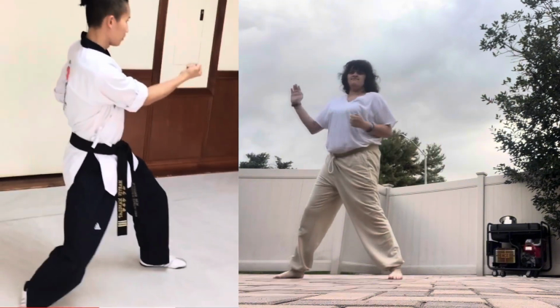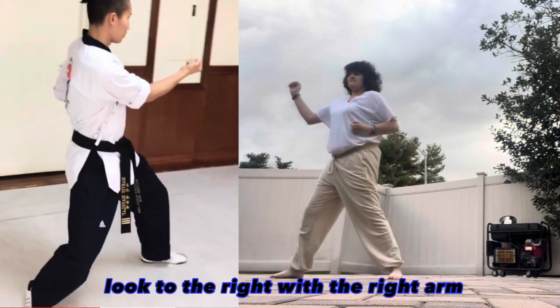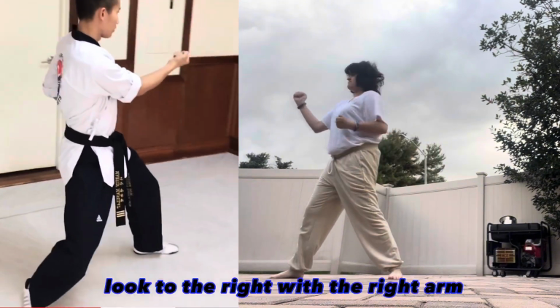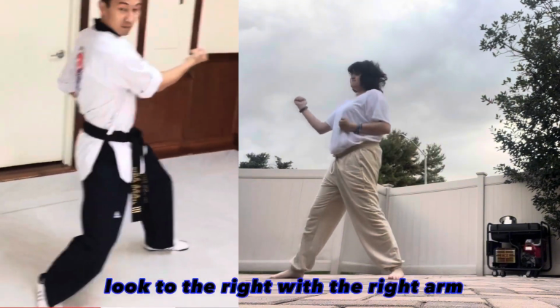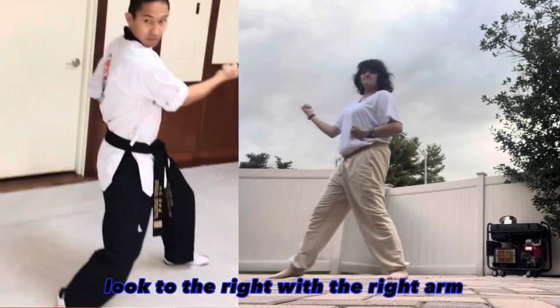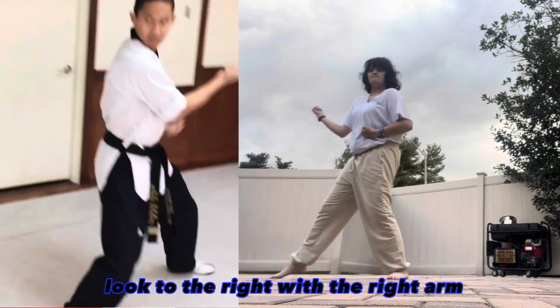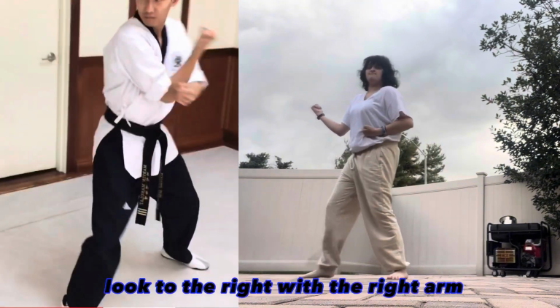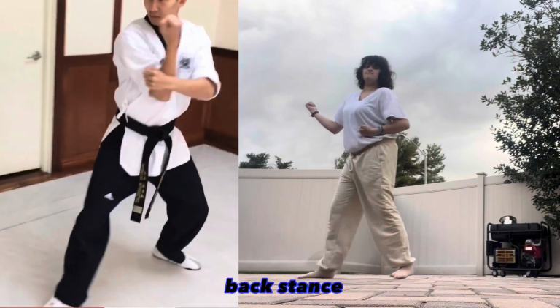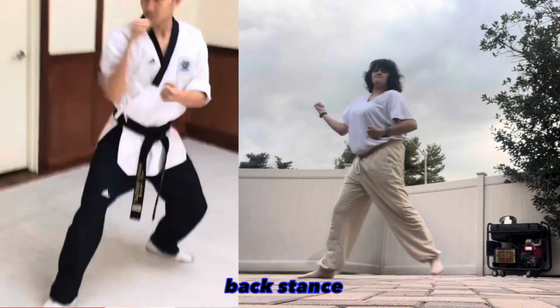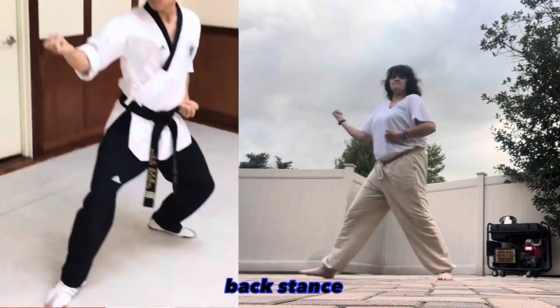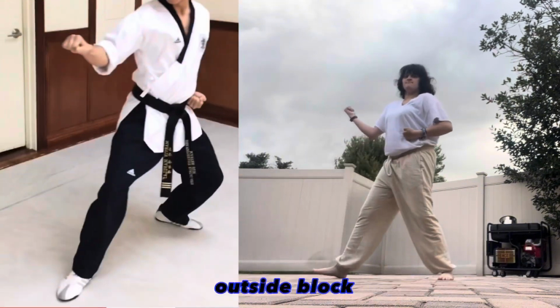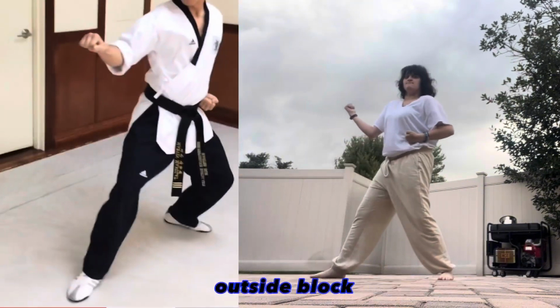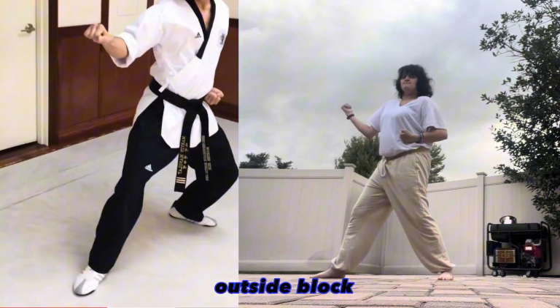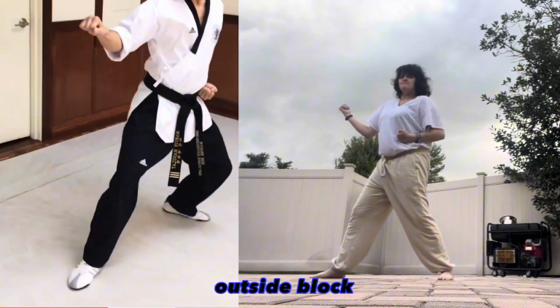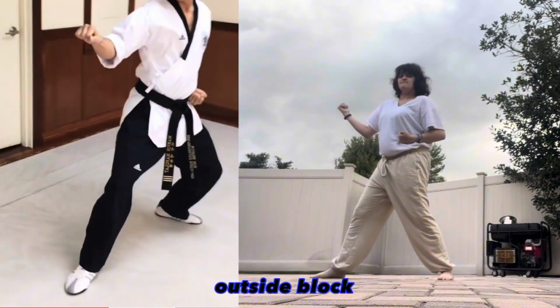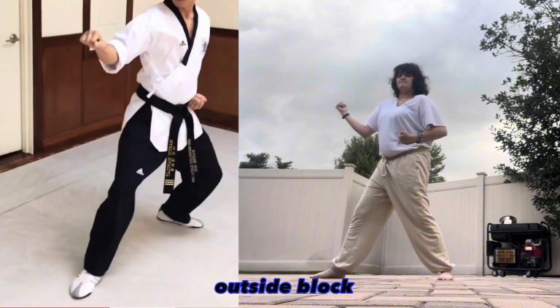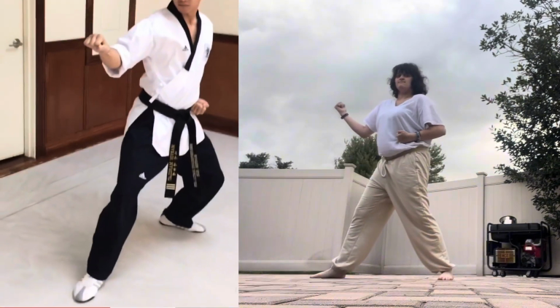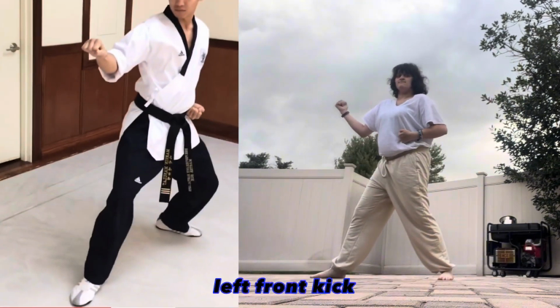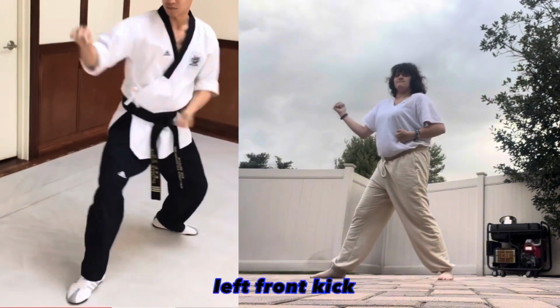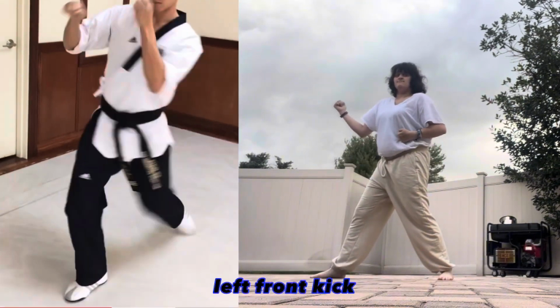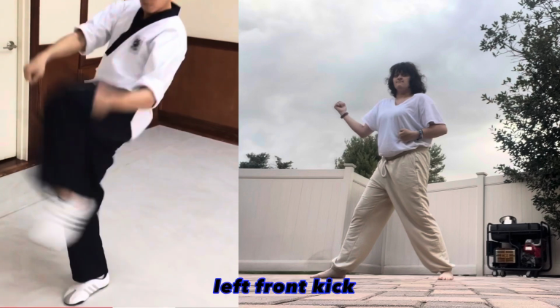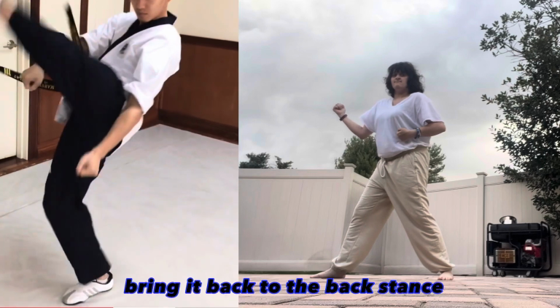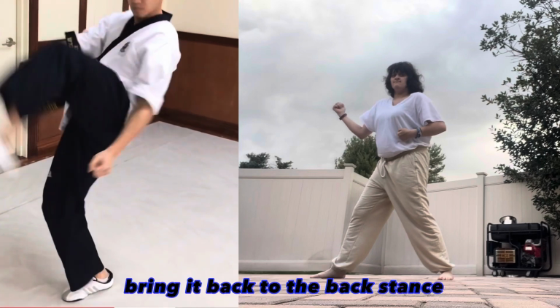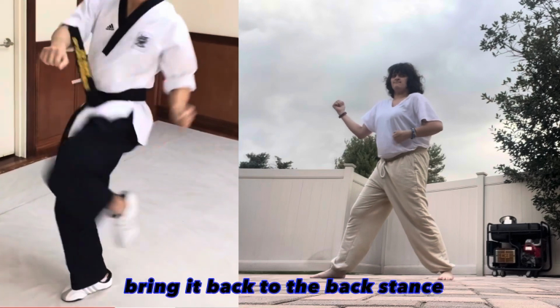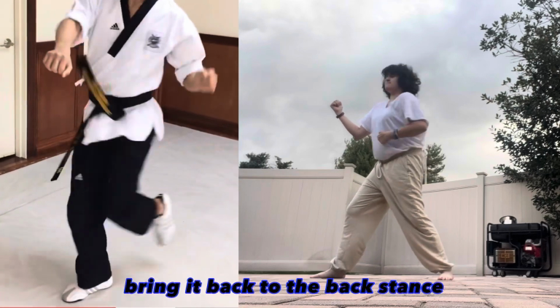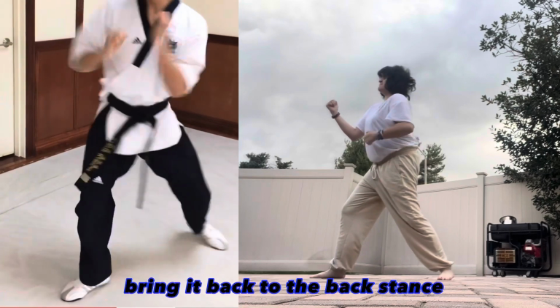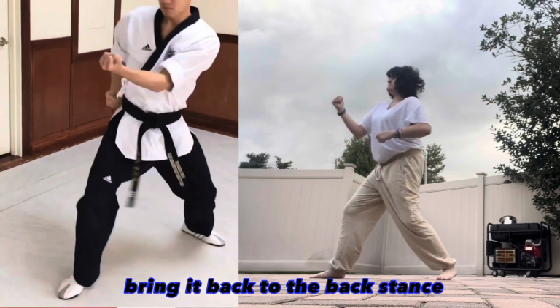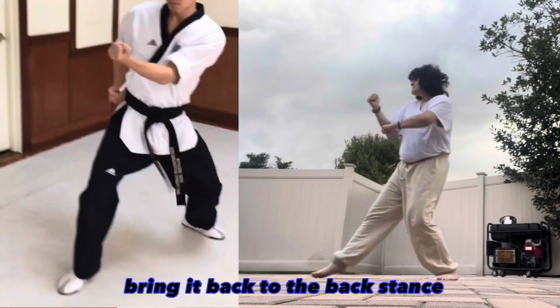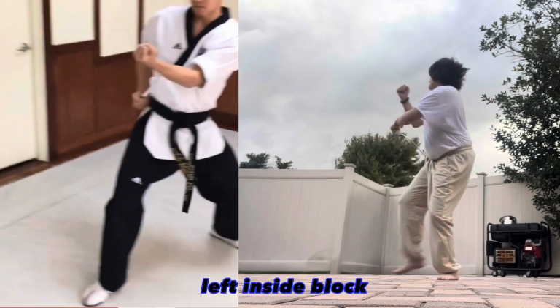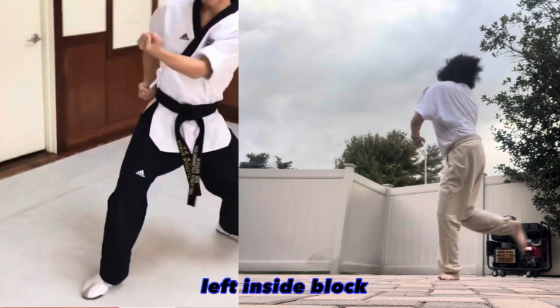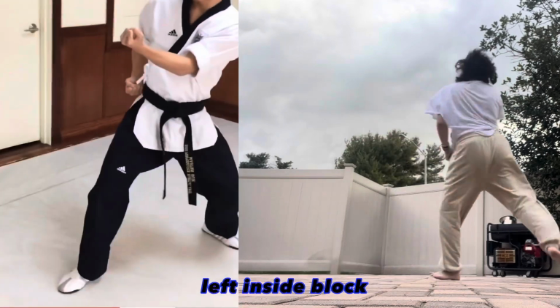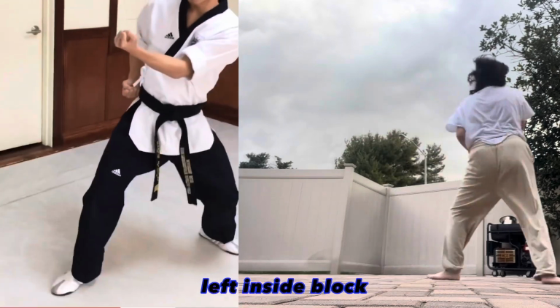Look to the right with the right arm, back stance, outside block. Left front kick, bring it back to the back stance, left inside block.